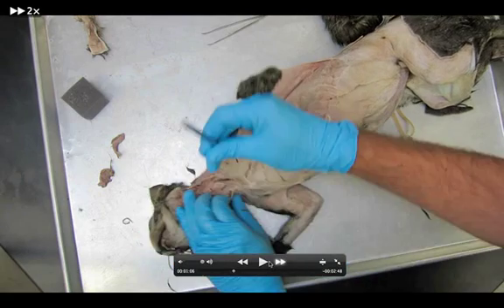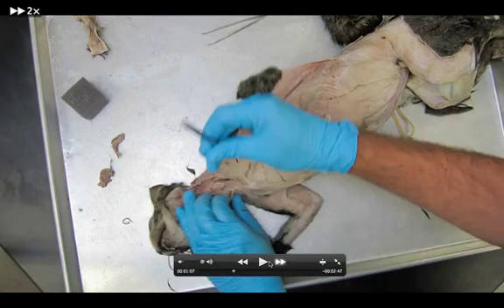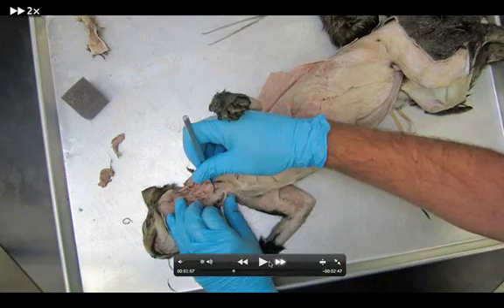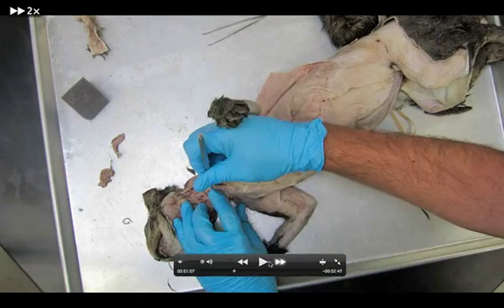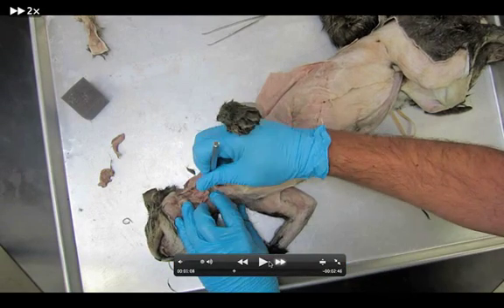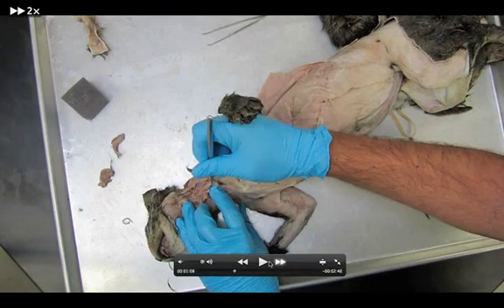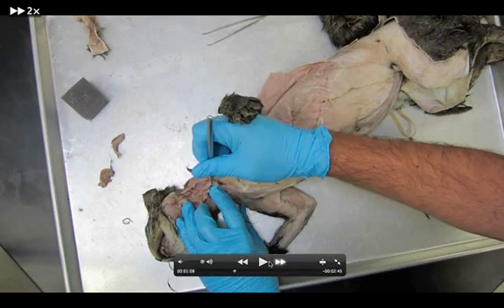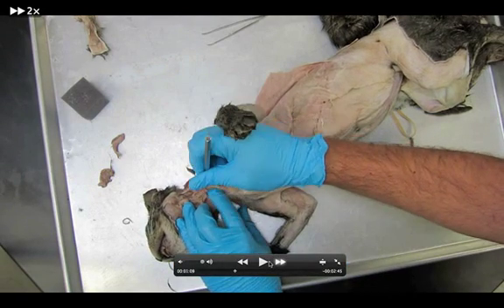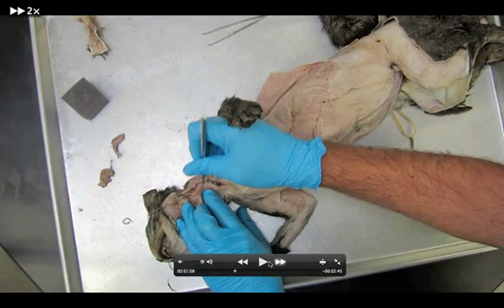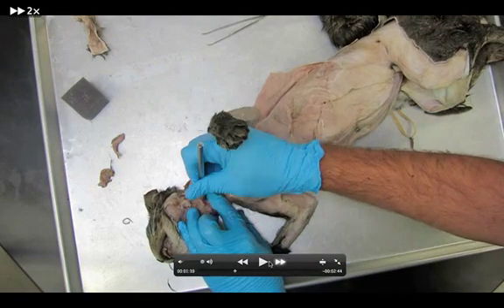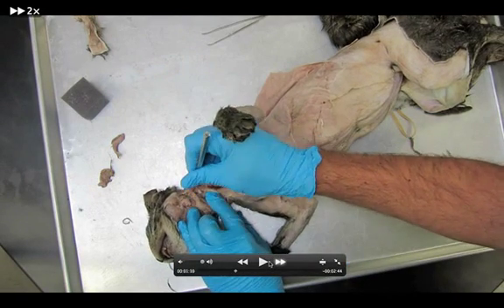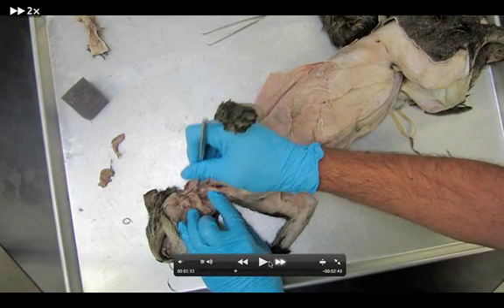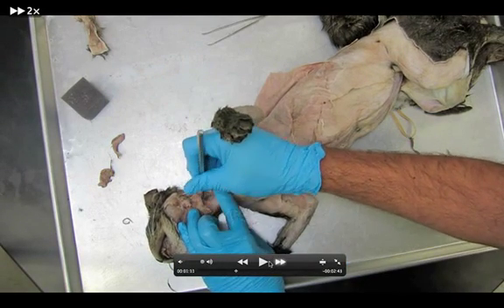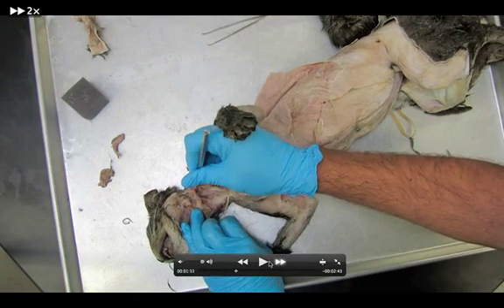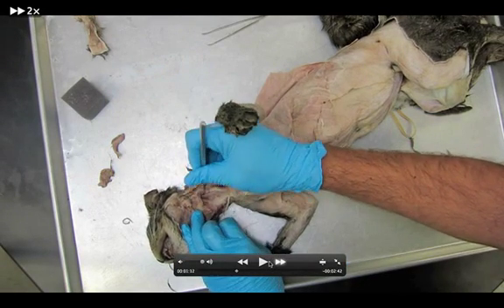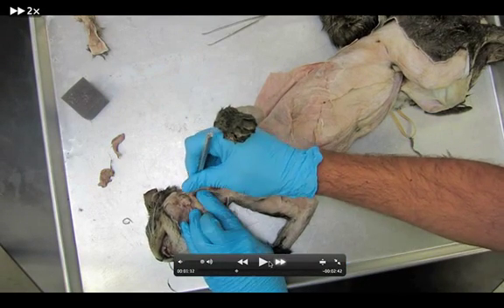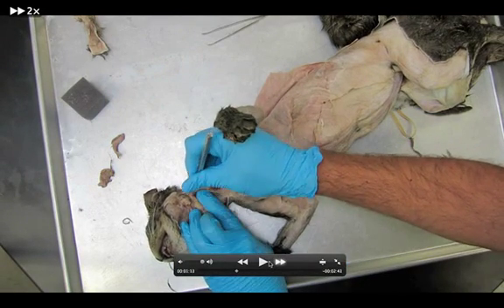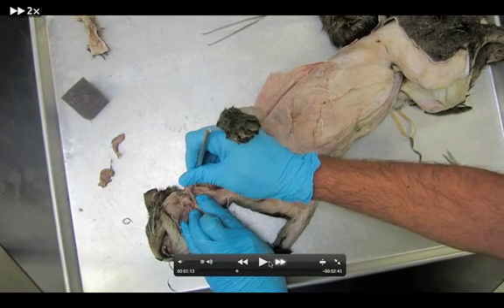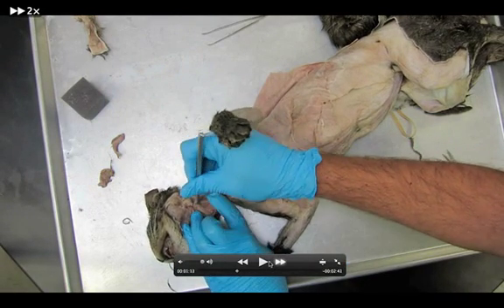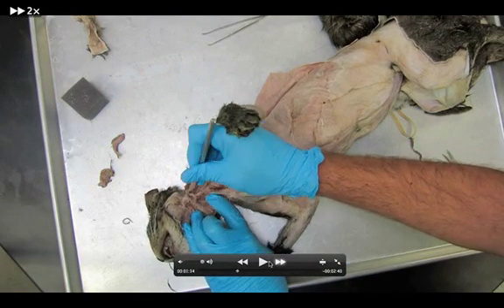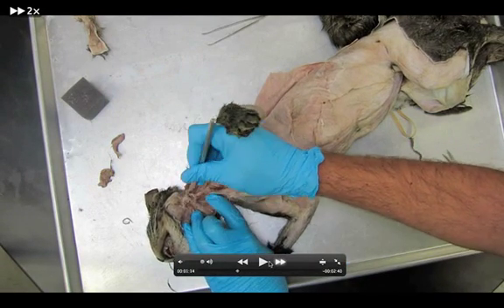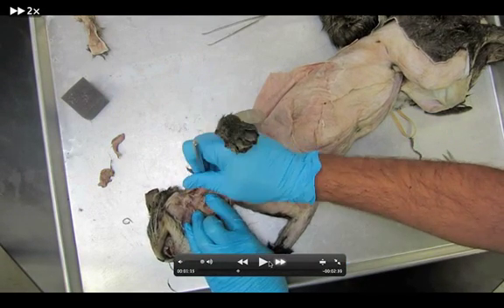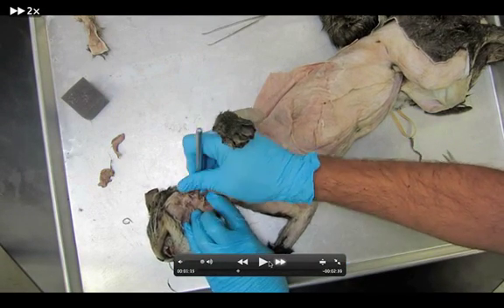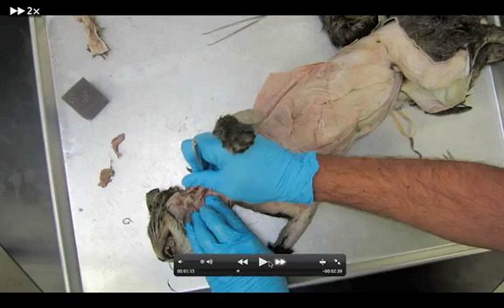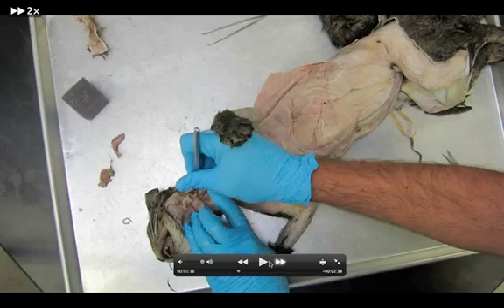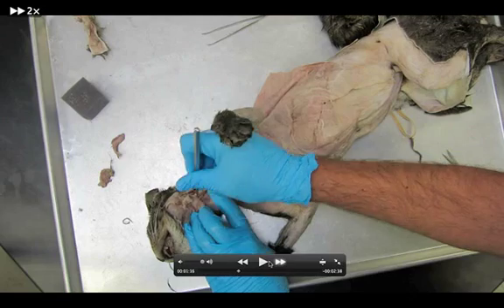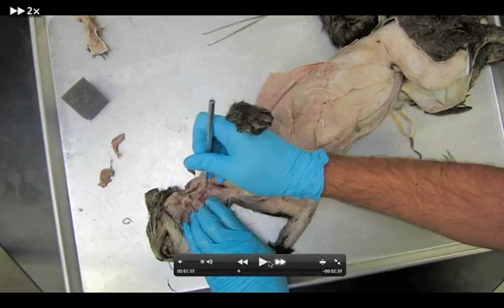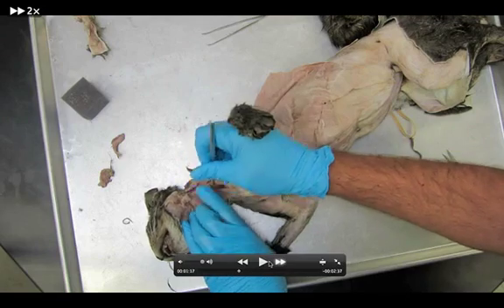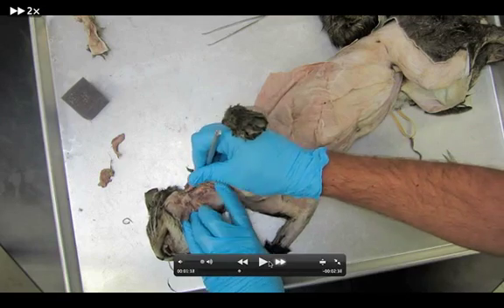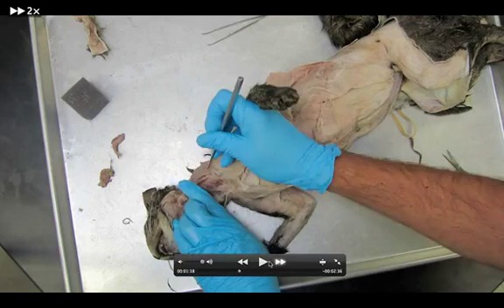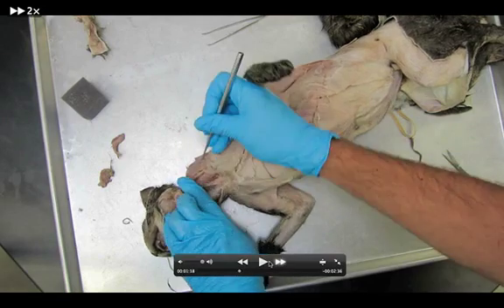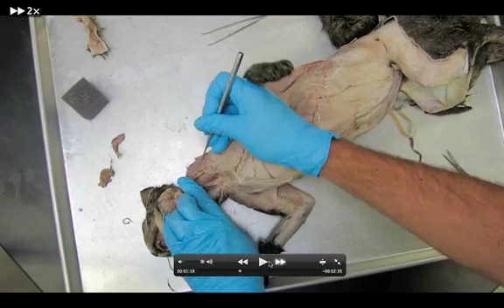Right now we're just freeing things up, making sure we can see each individual muscle.